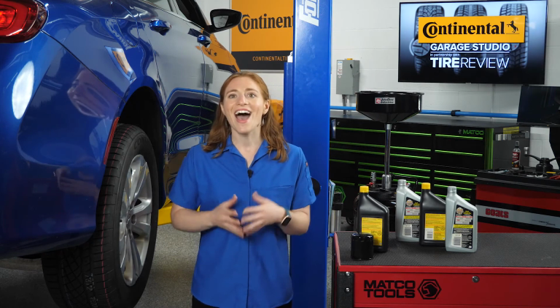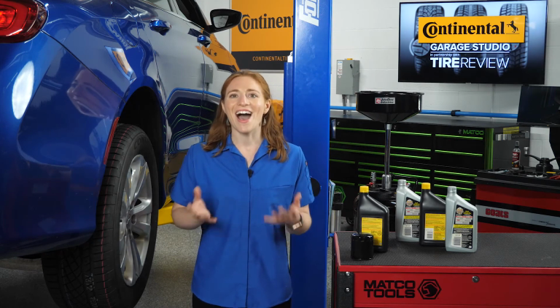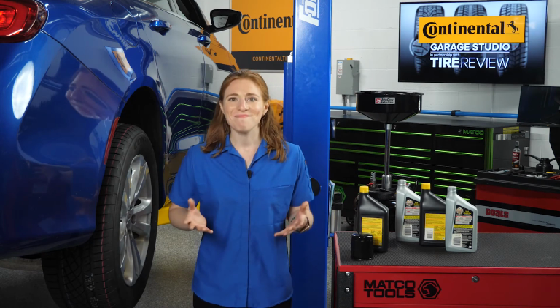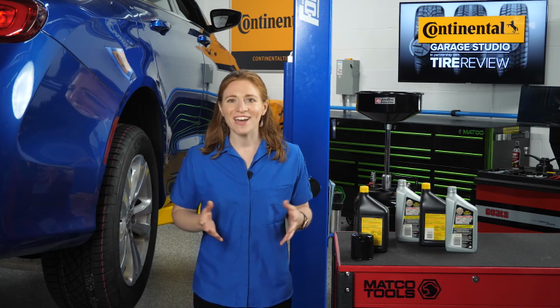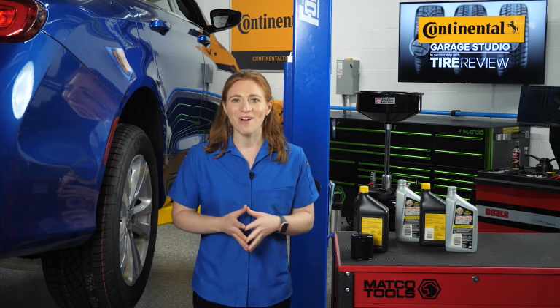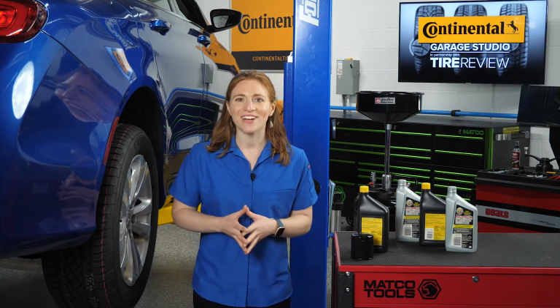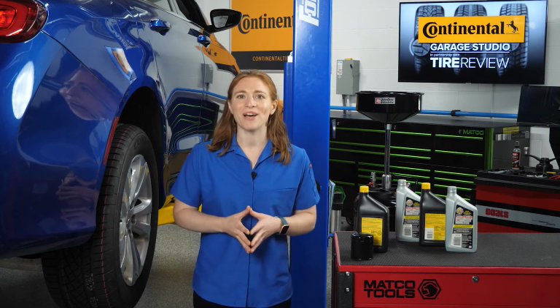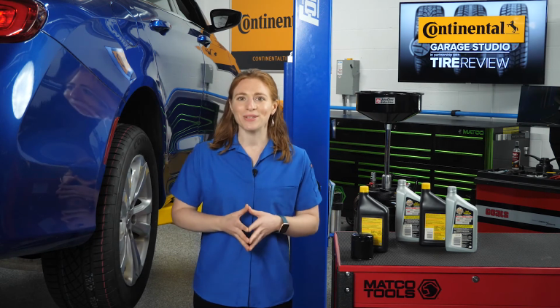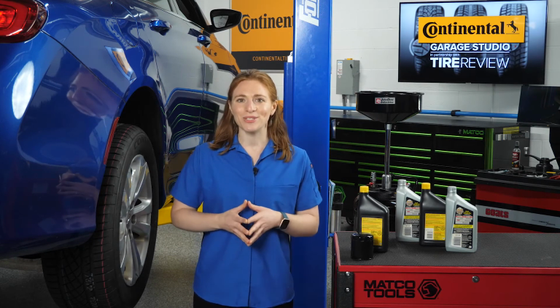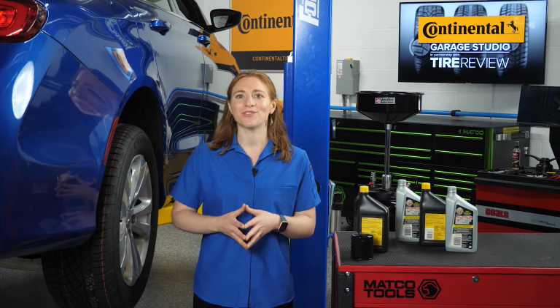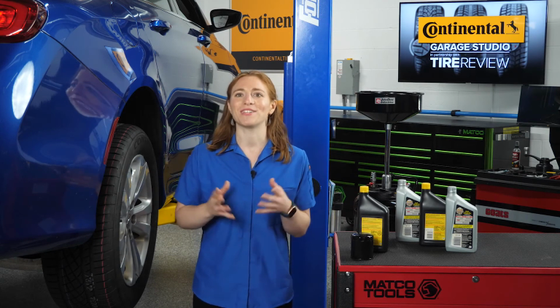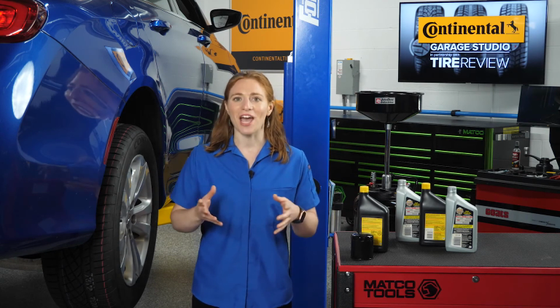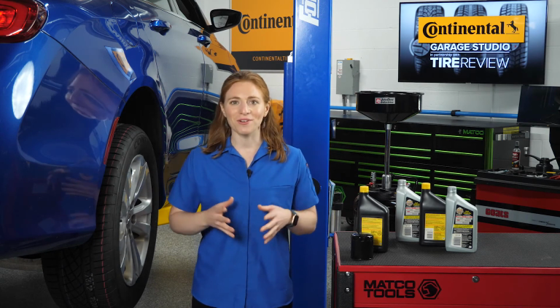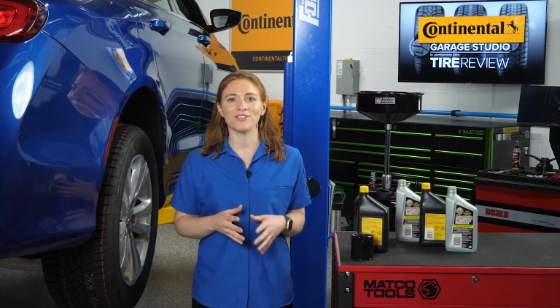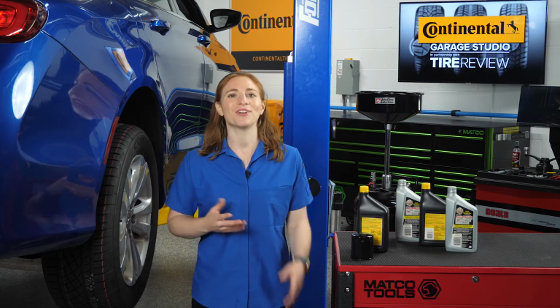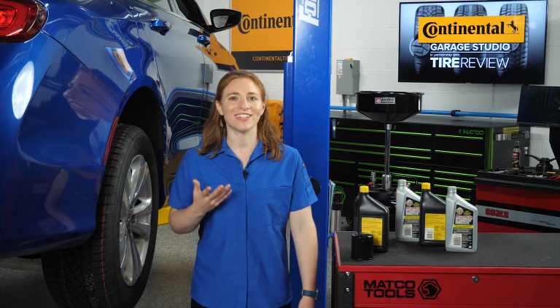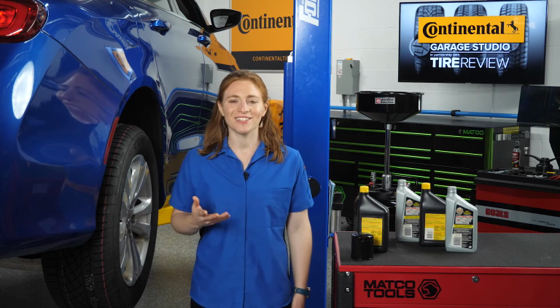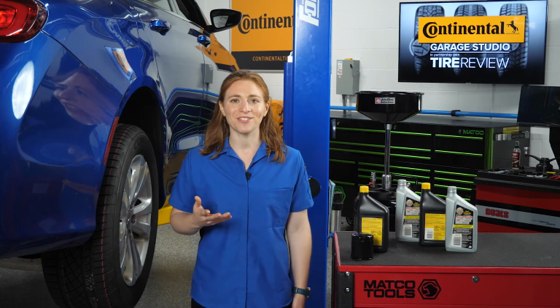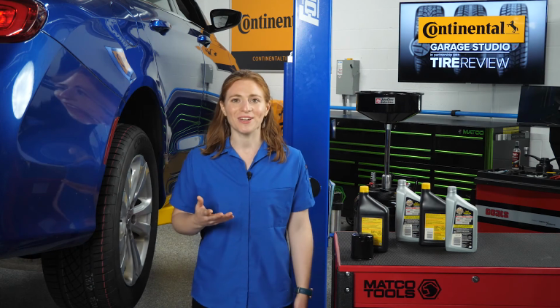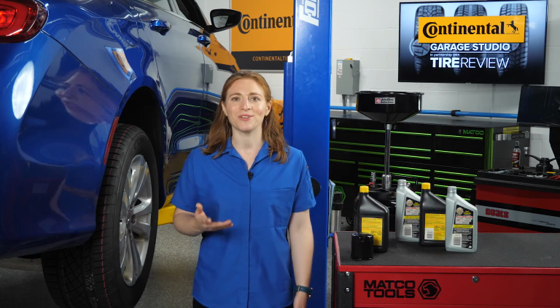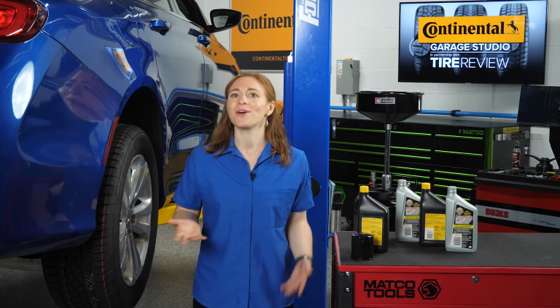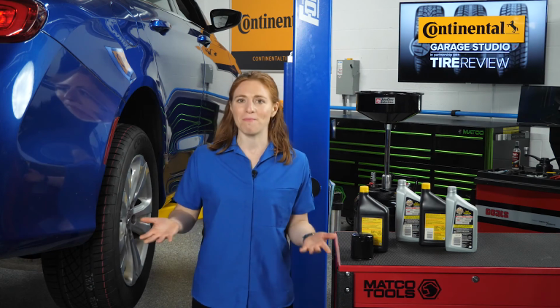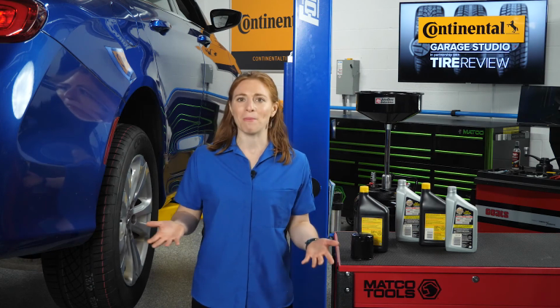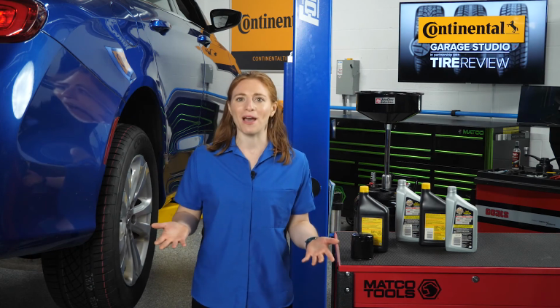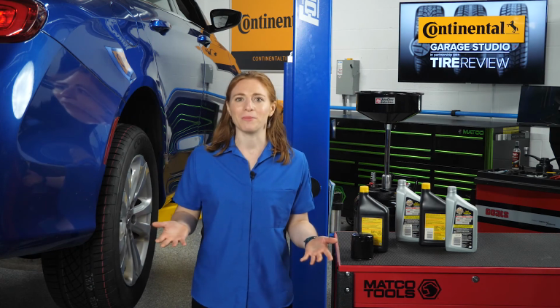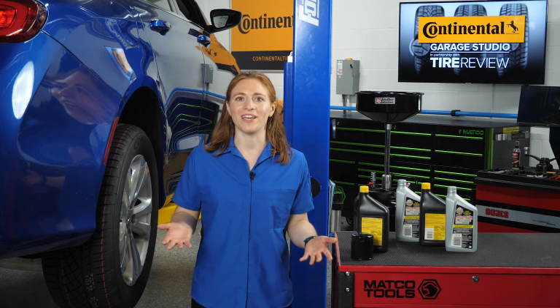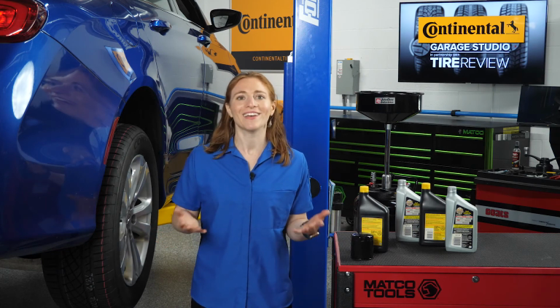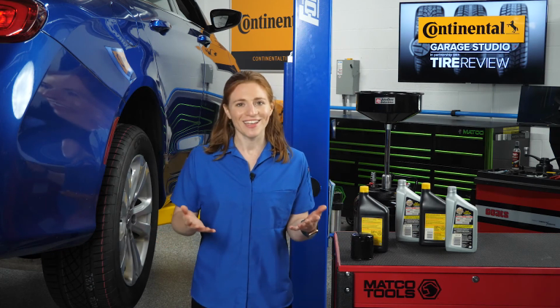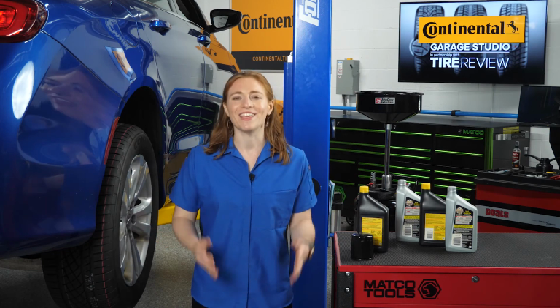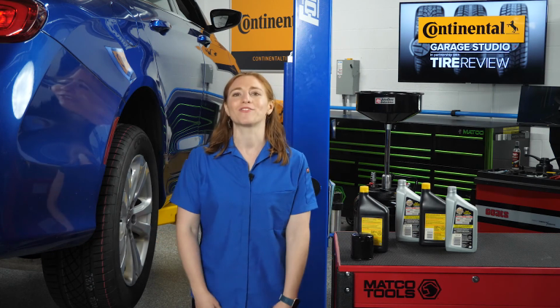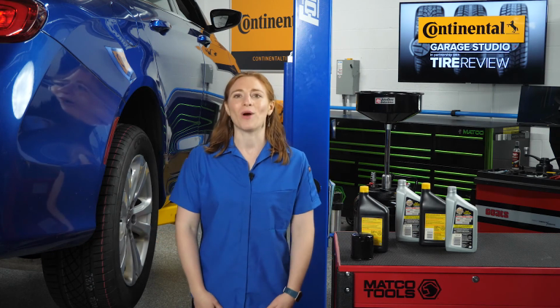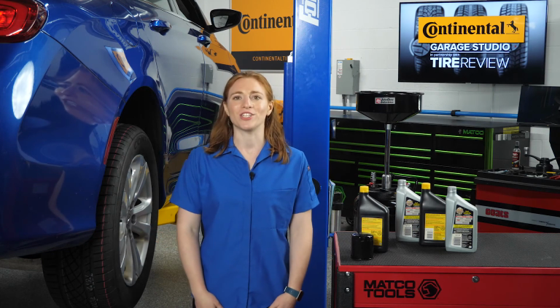I'm Maddie Weiner, coming to you from the Tire Review Continental Tire Studio at Babcox Media. Thanks for watching.